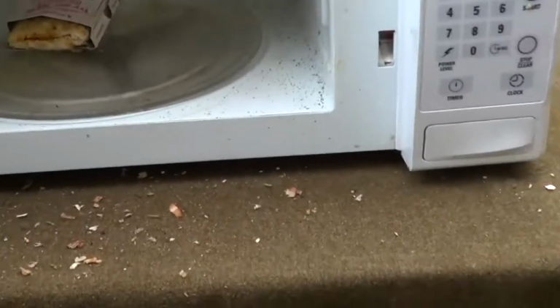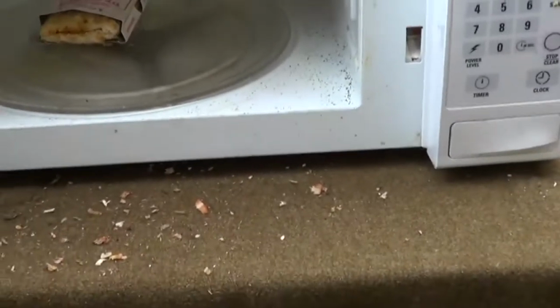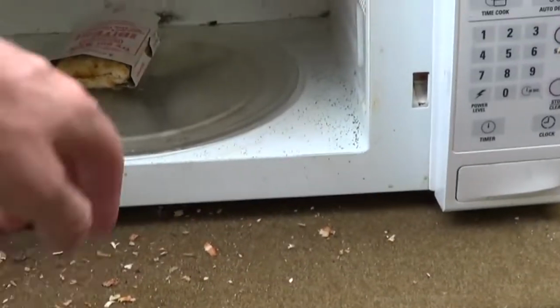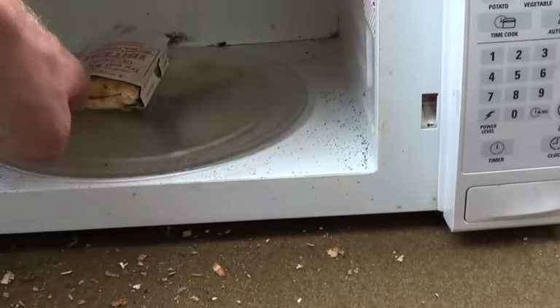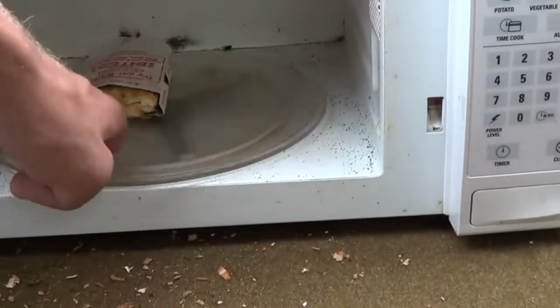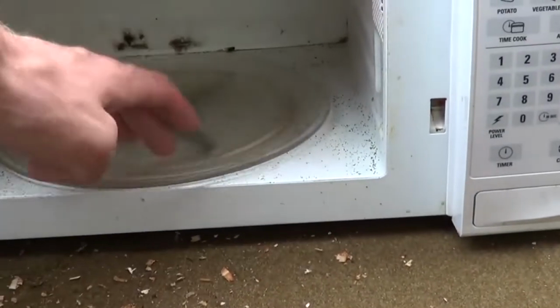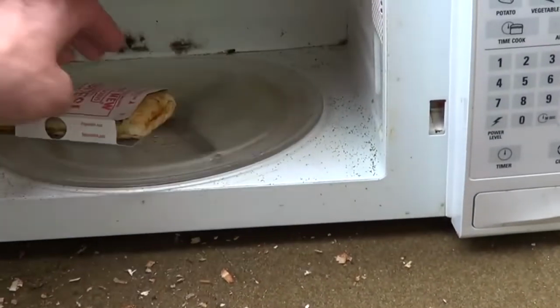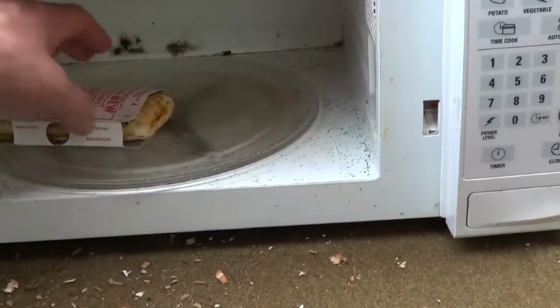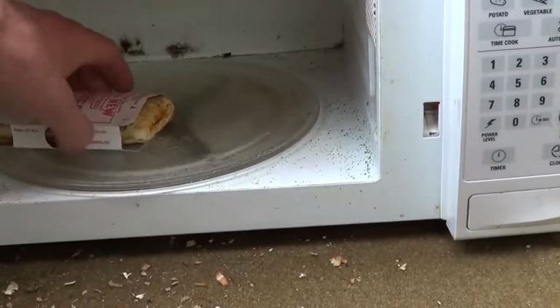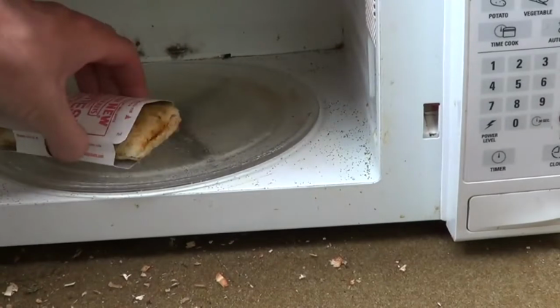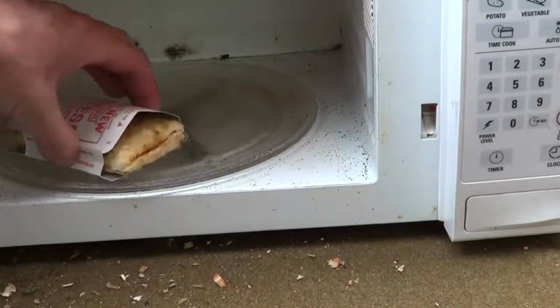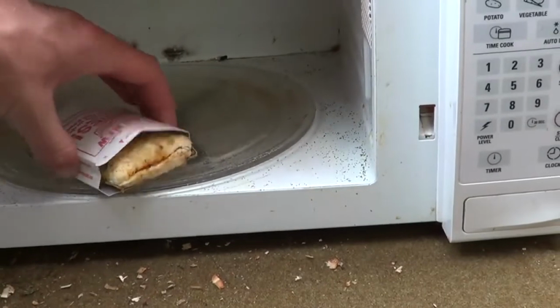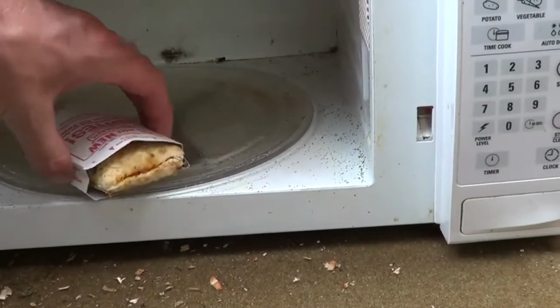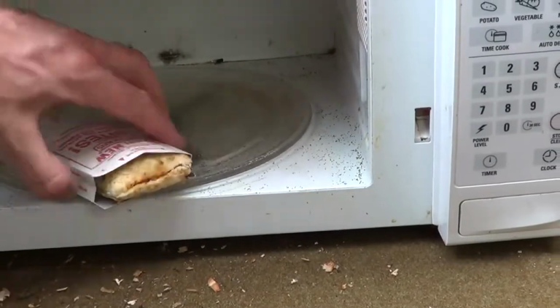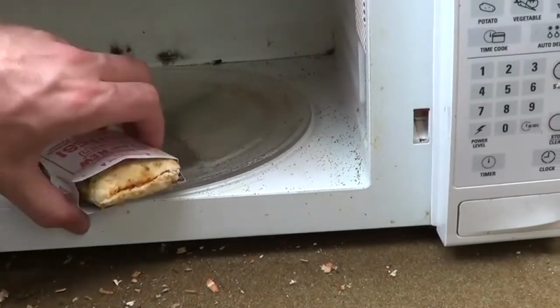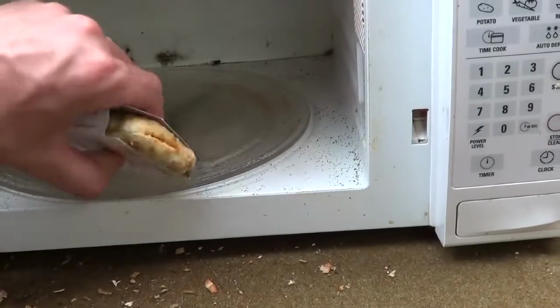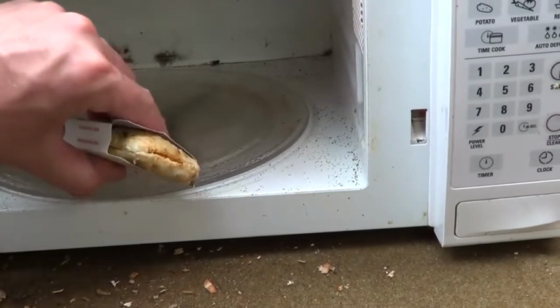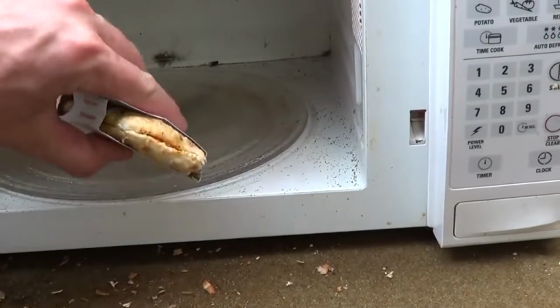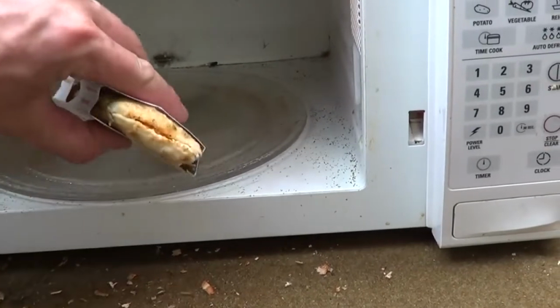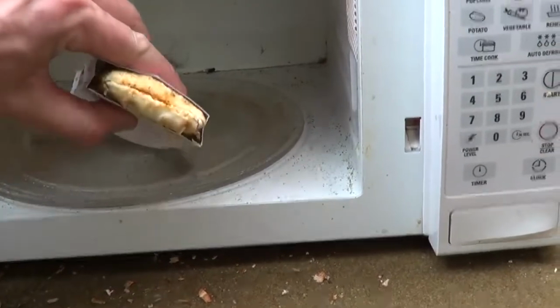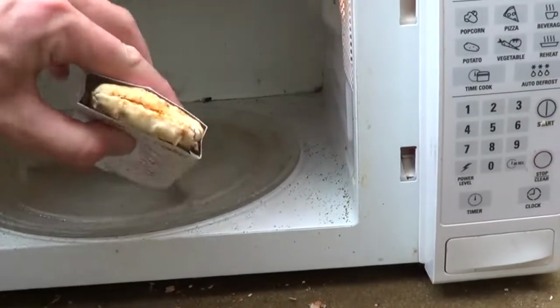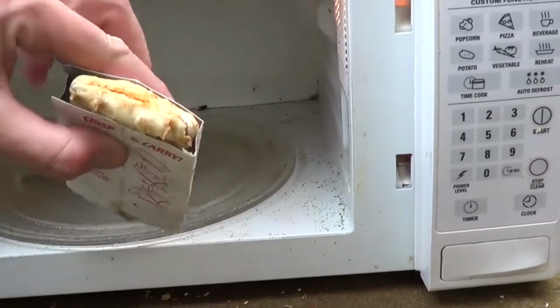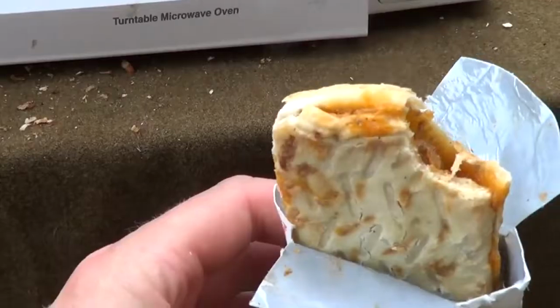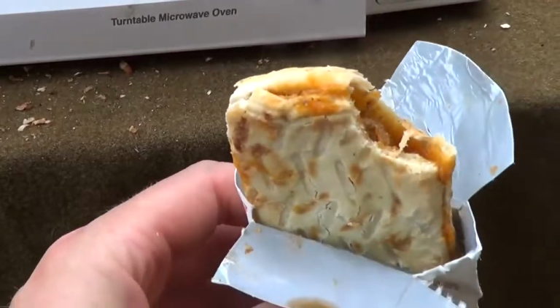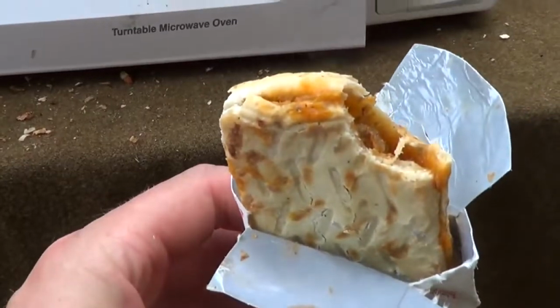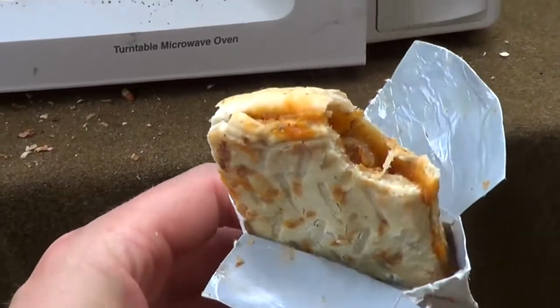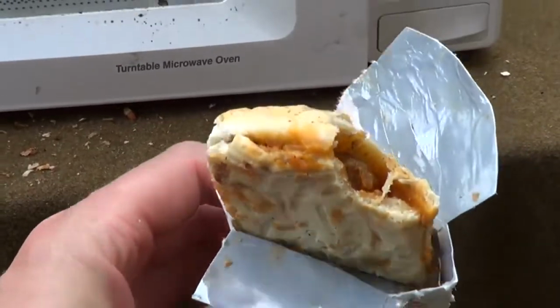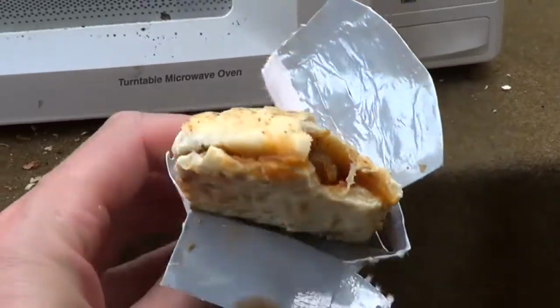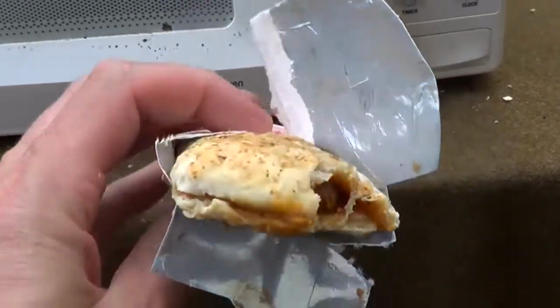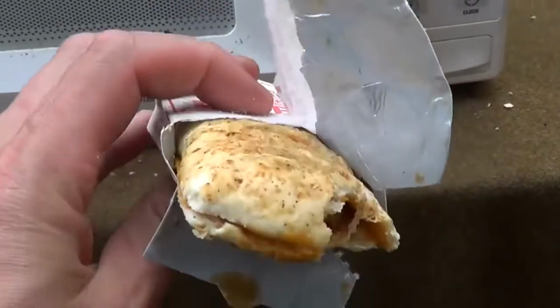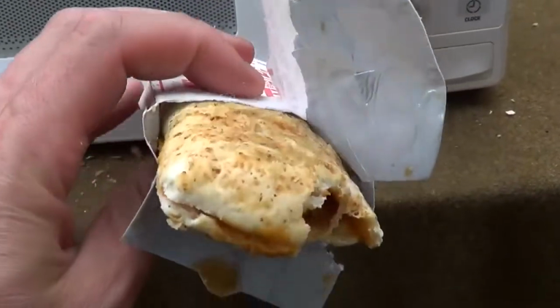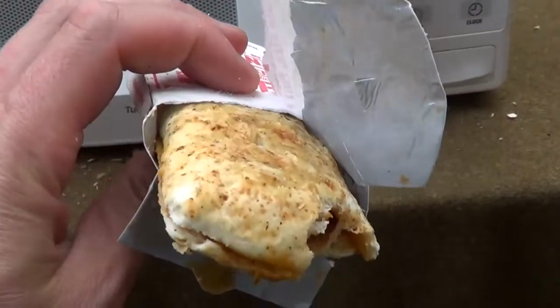Look at that. We got it perfectly cooked. Oh dude, how about them Hot Pockets?